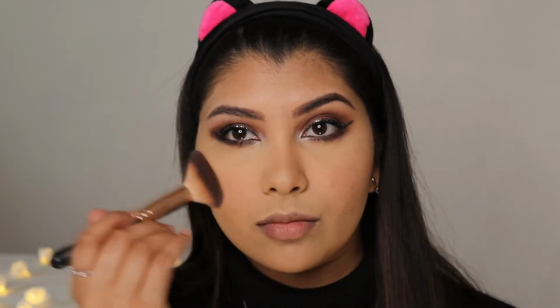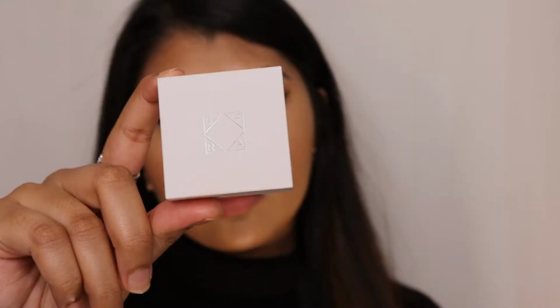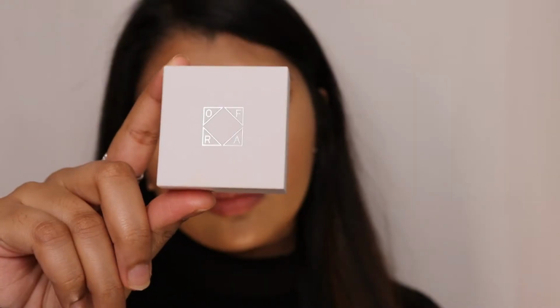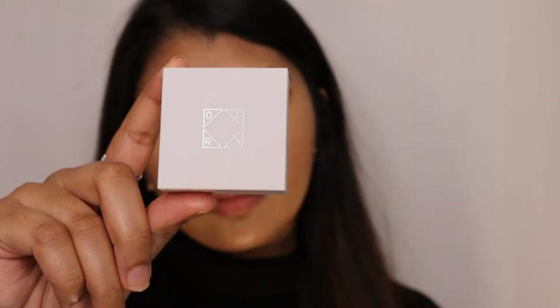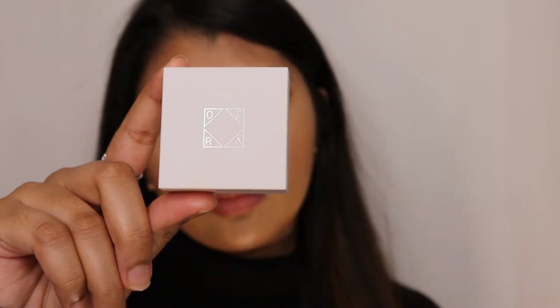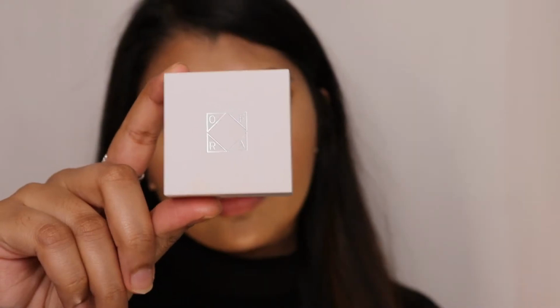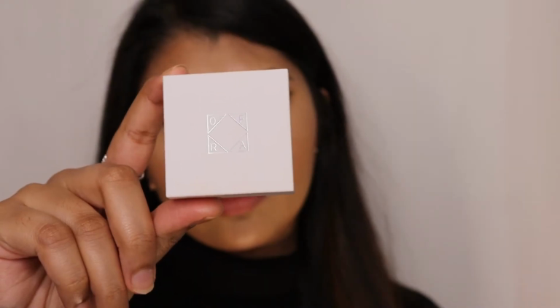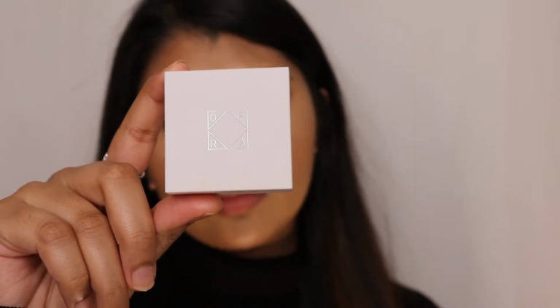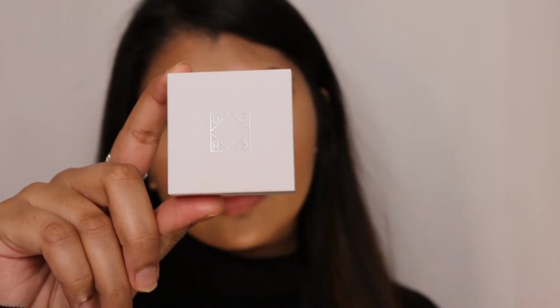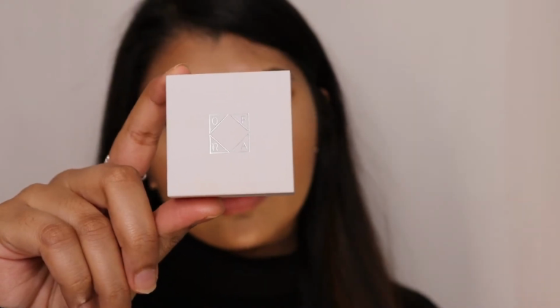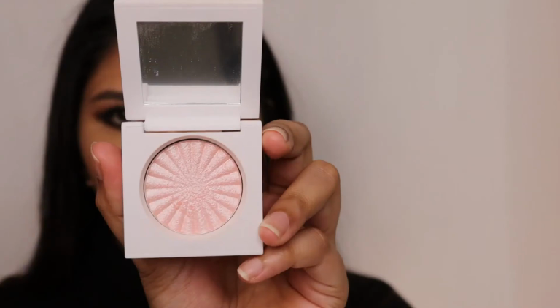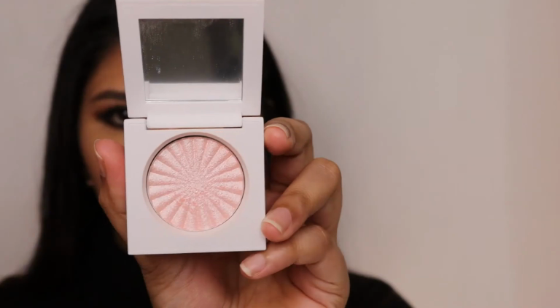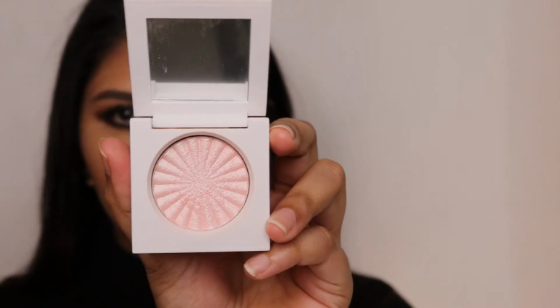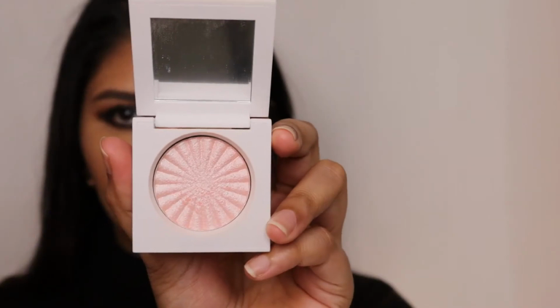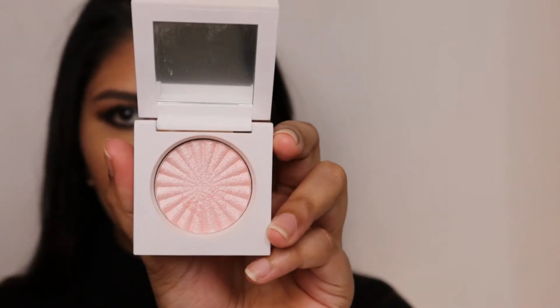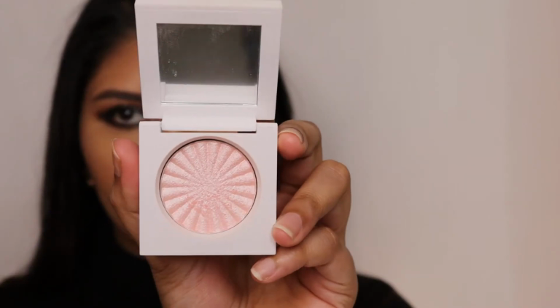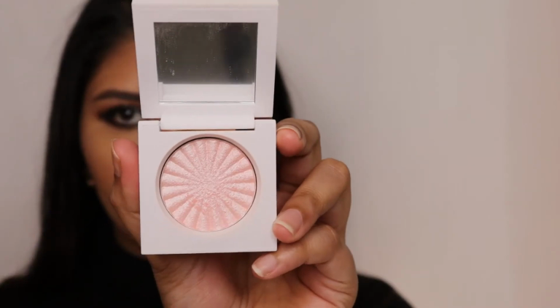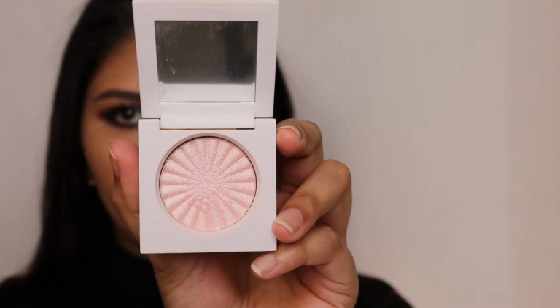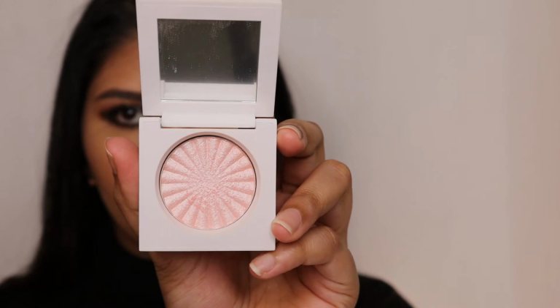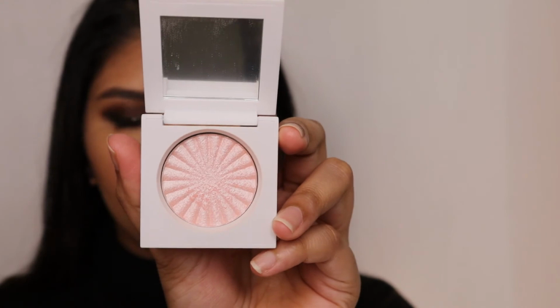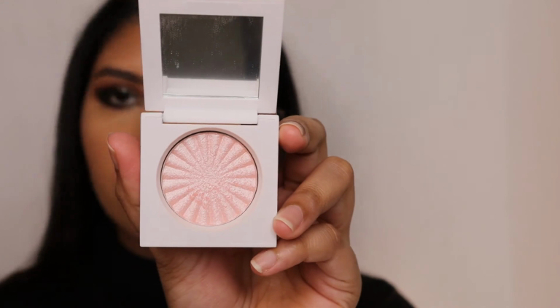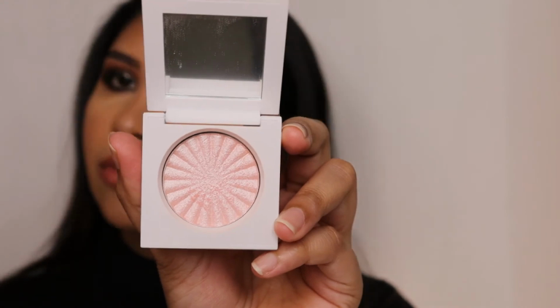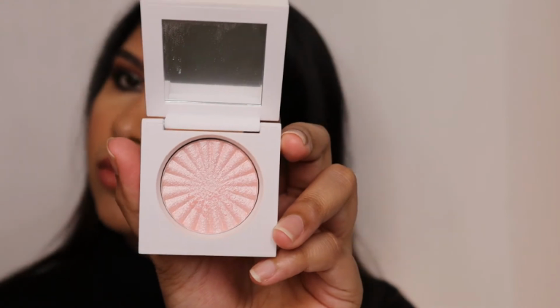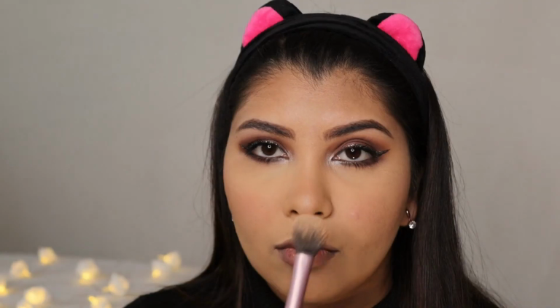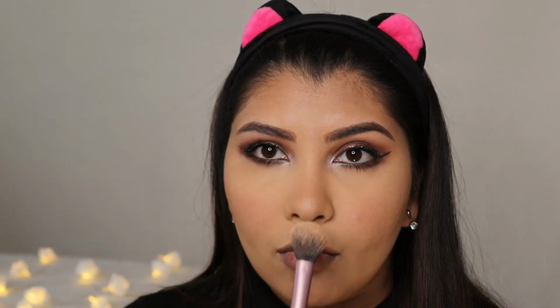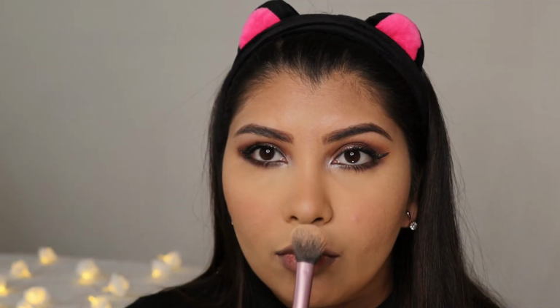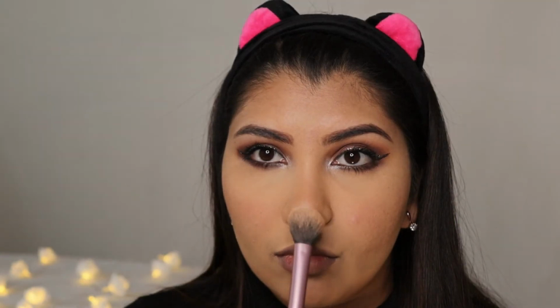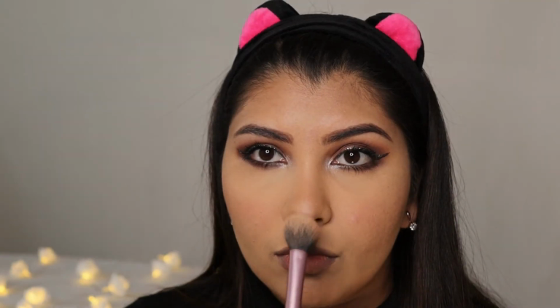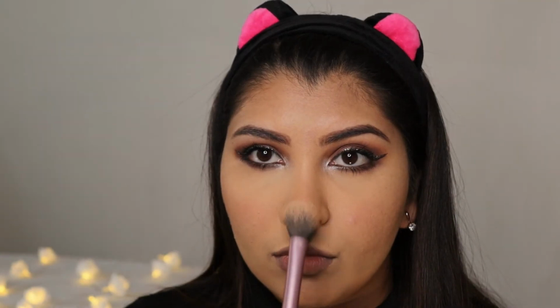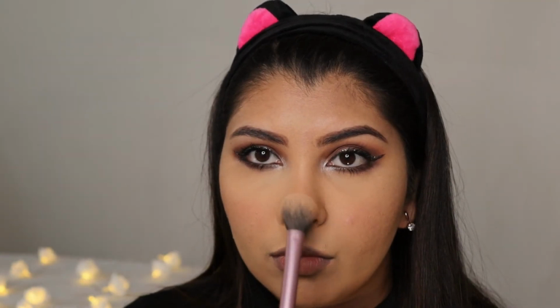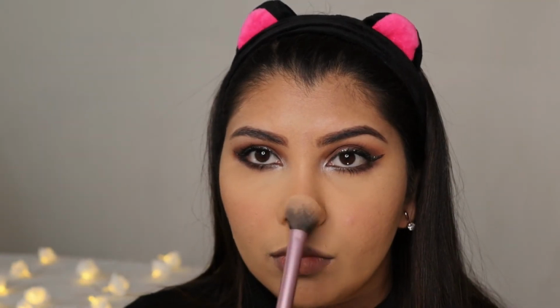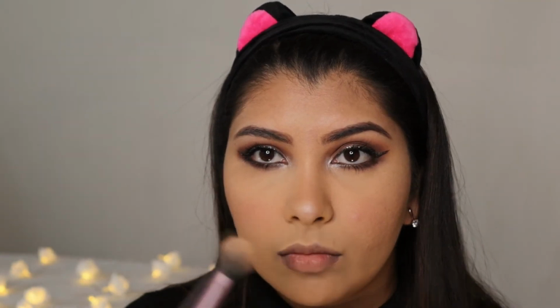Next for highlighter, it's OFRA Cosmetics again in the shade Pillow Talk — another favorite highlighter of mine.